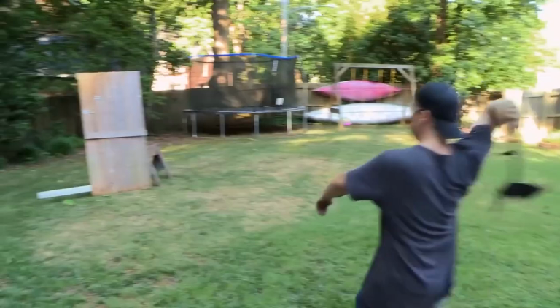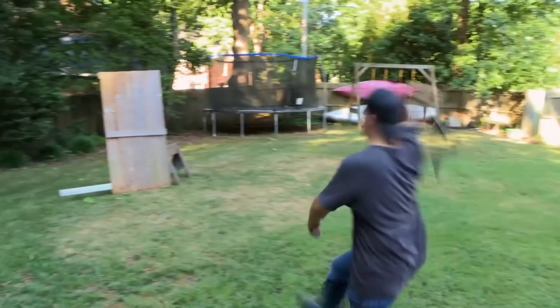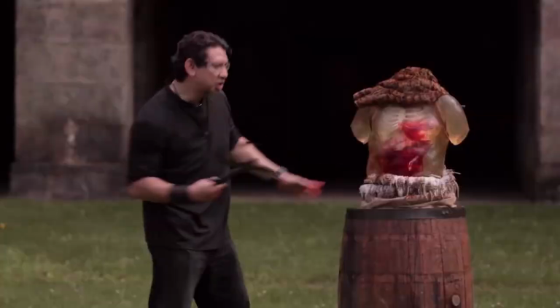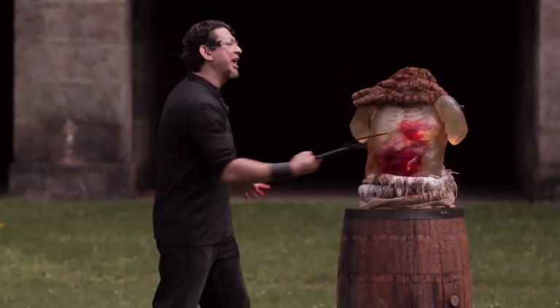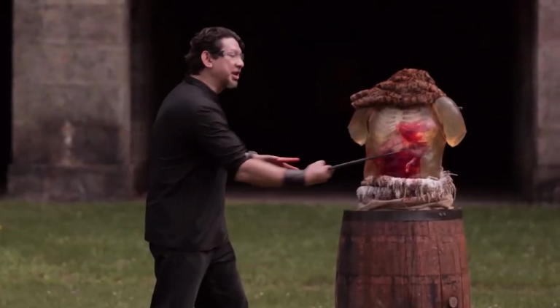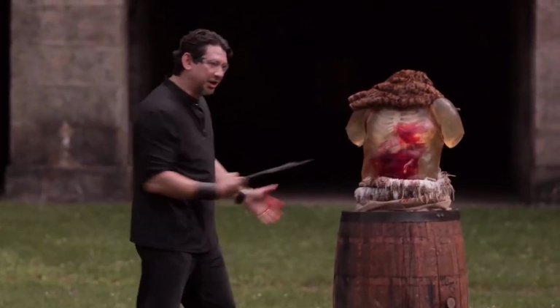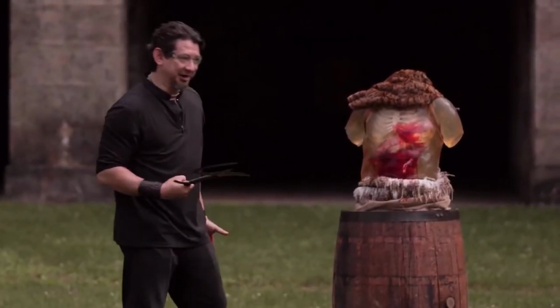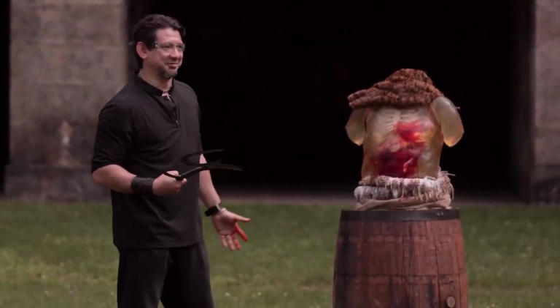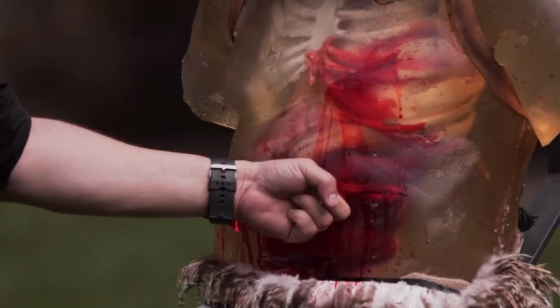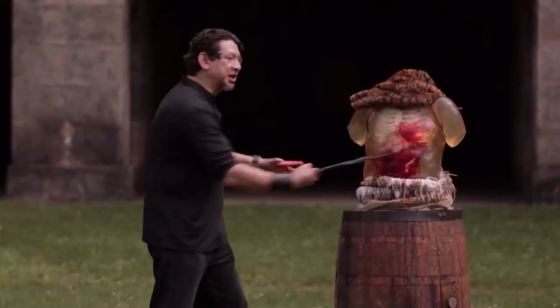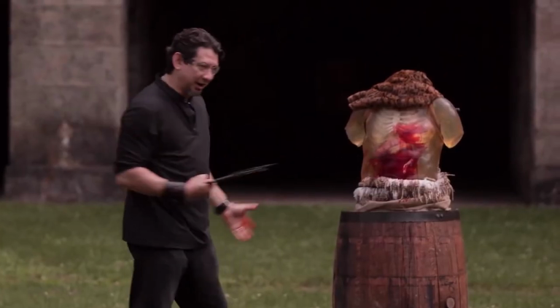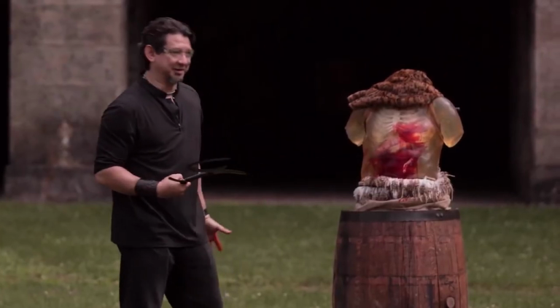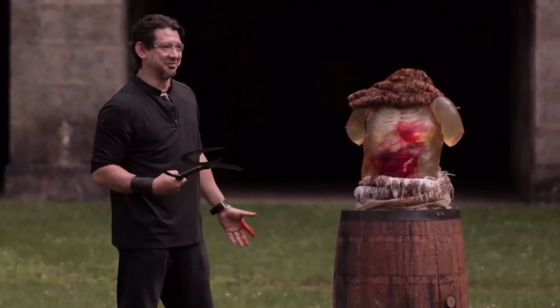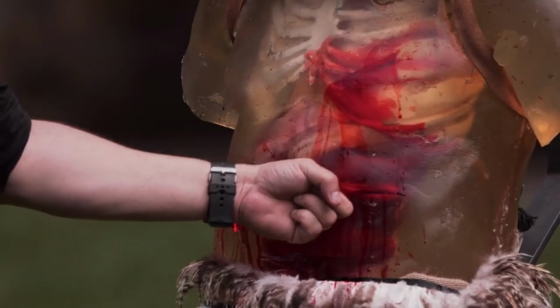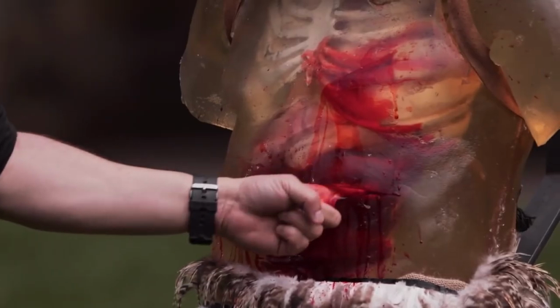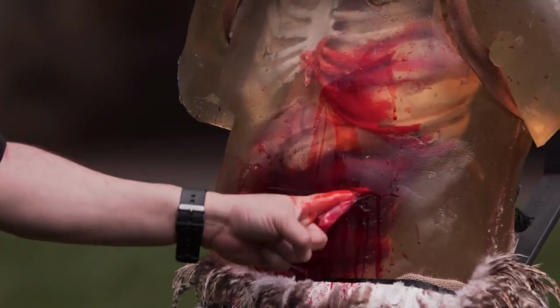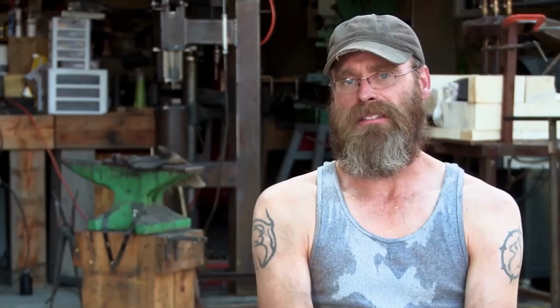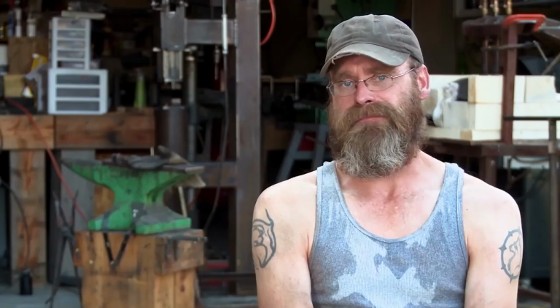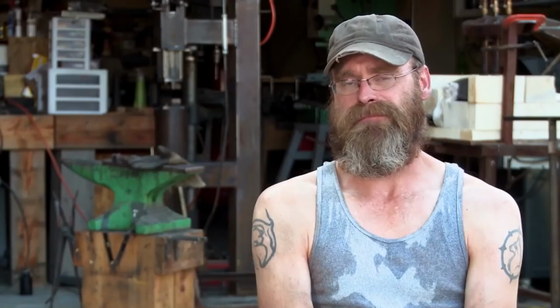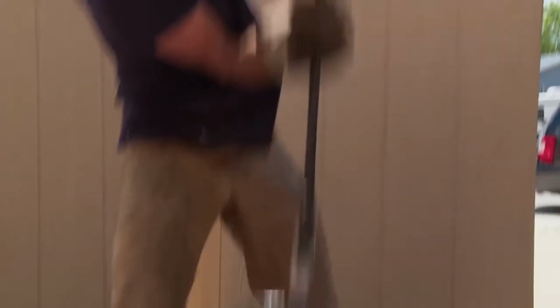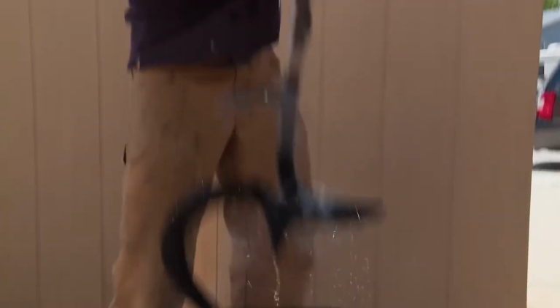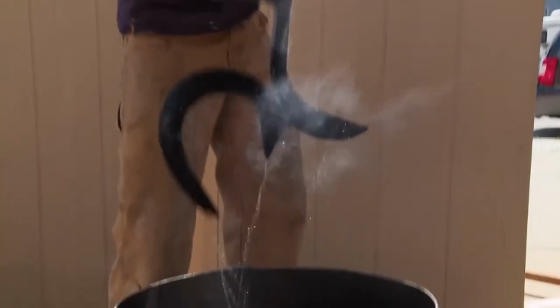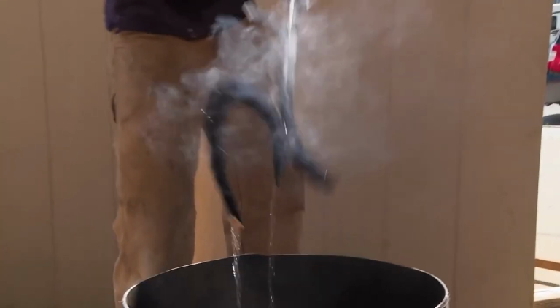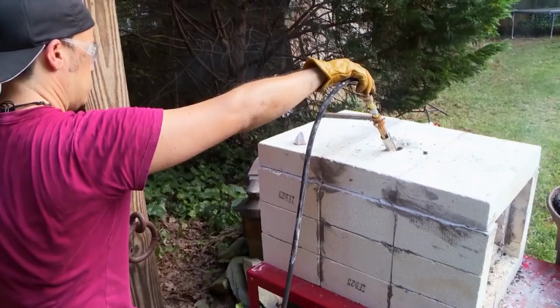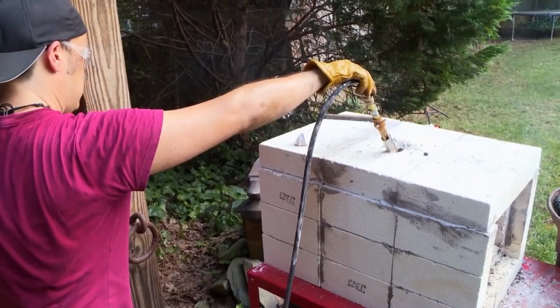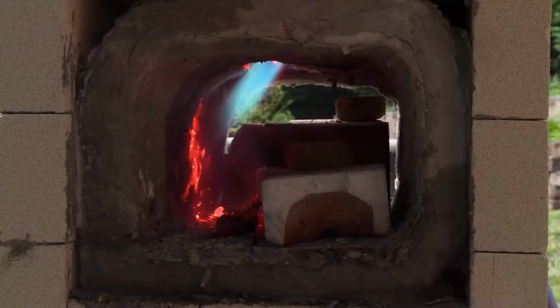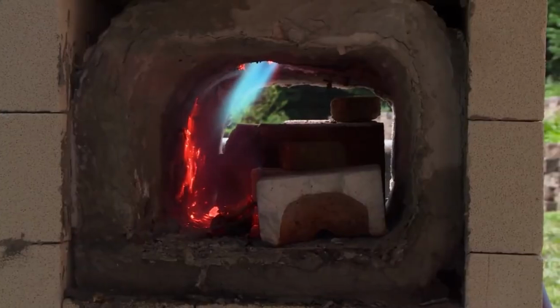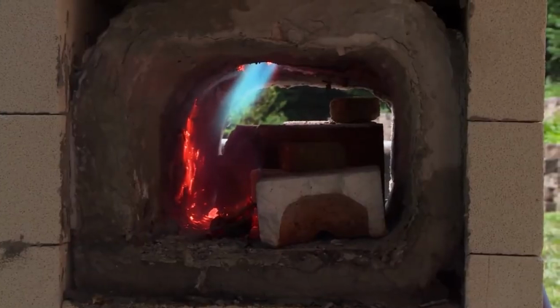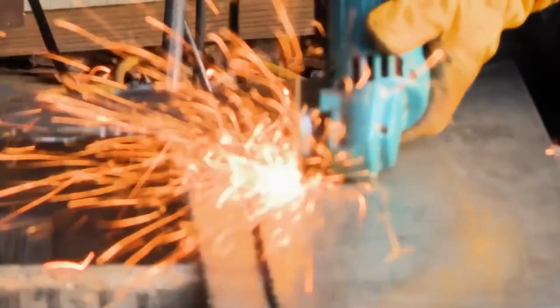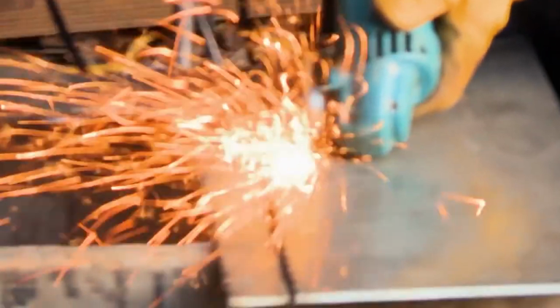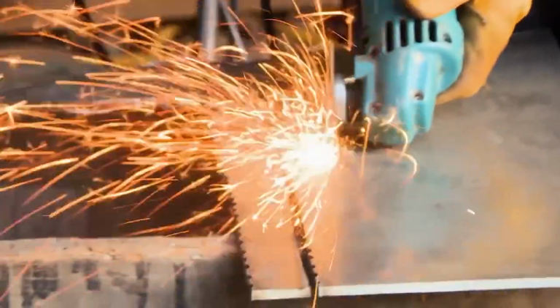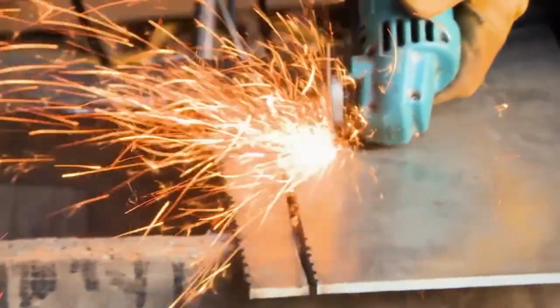The blade appeared in Season 3, Episode 6, where blacksmiths had to make the finest of the African Hunga Munga blade.